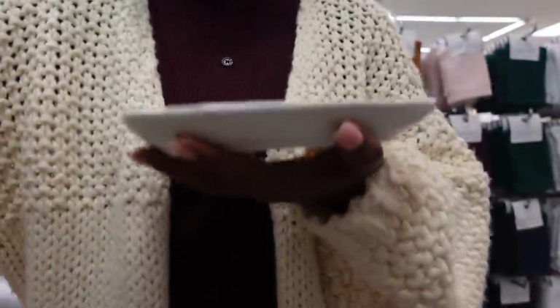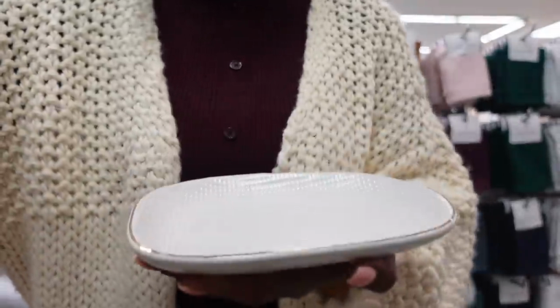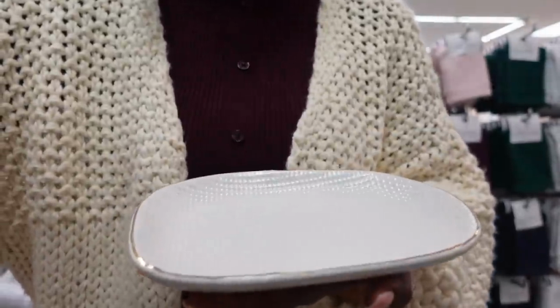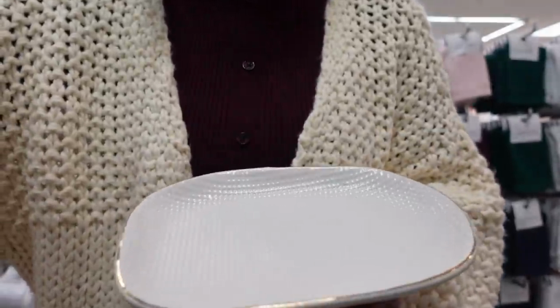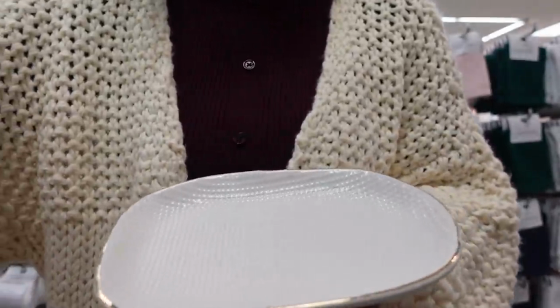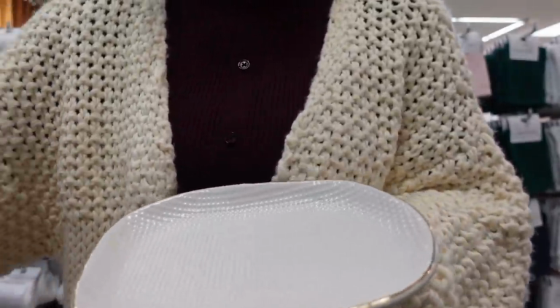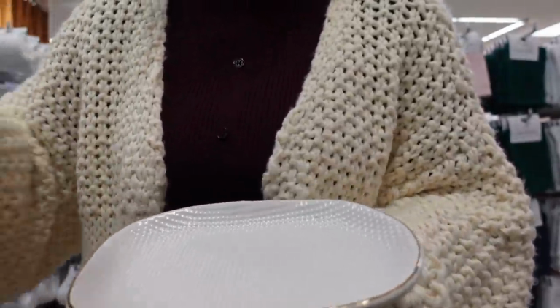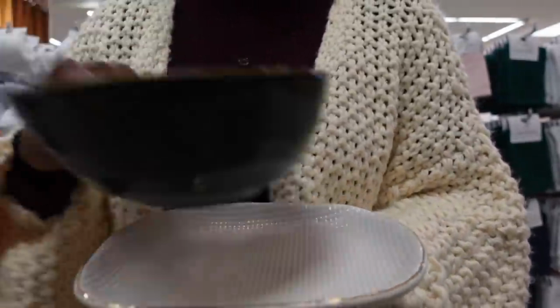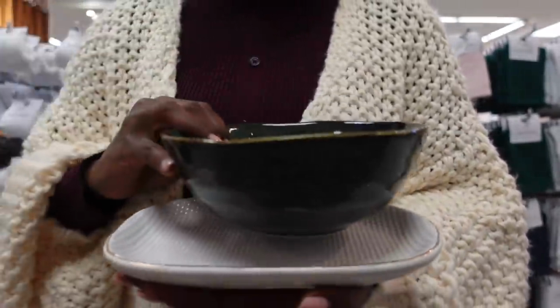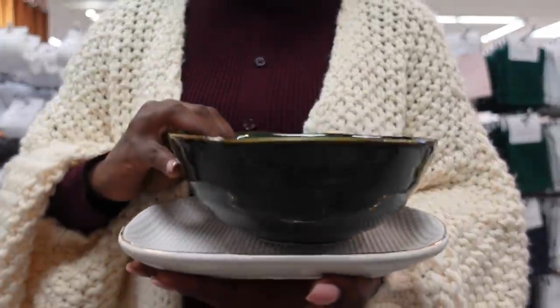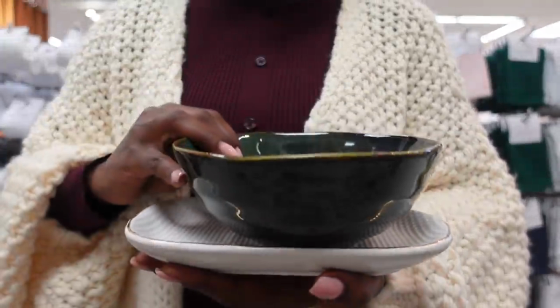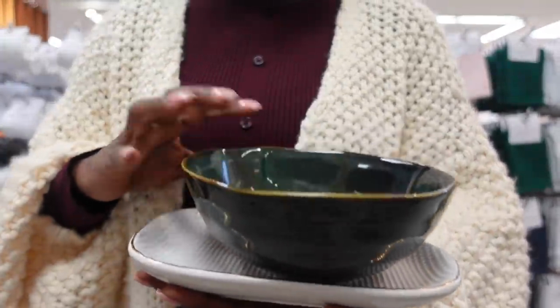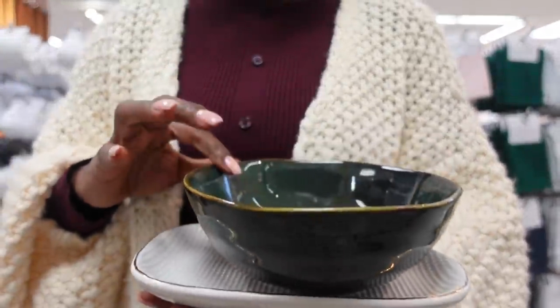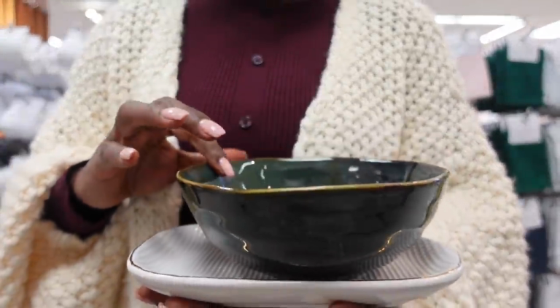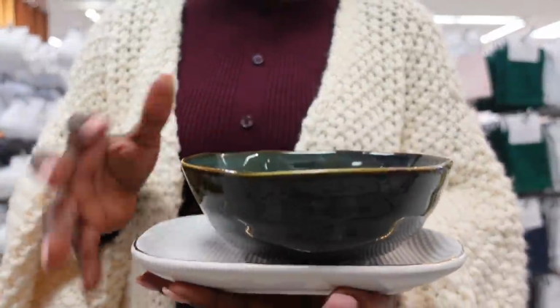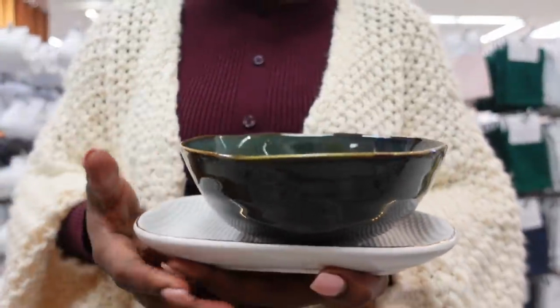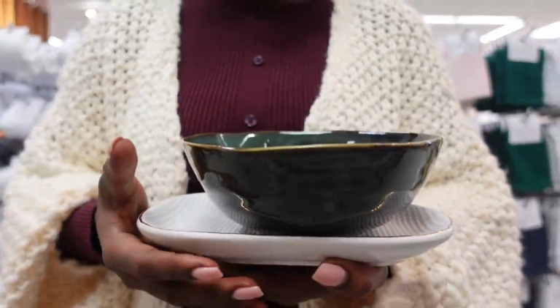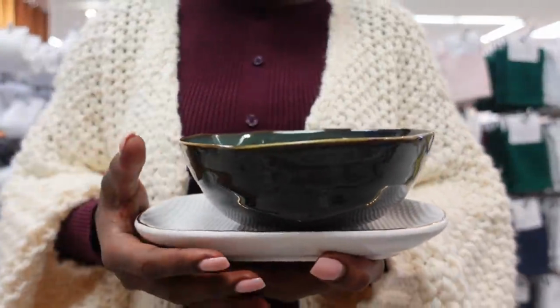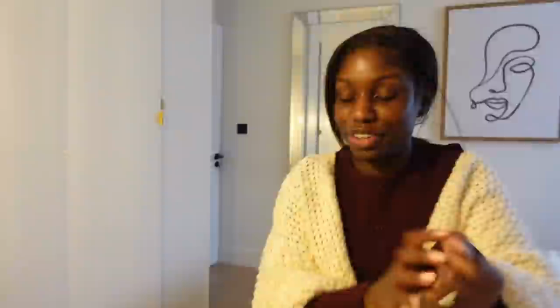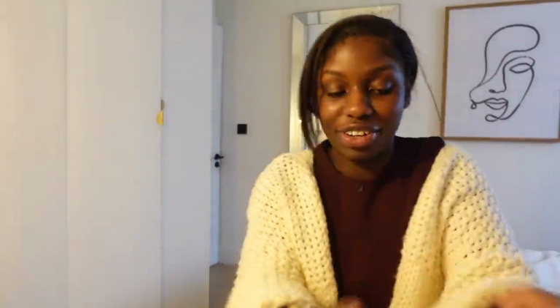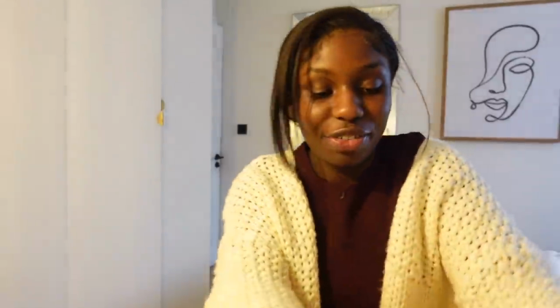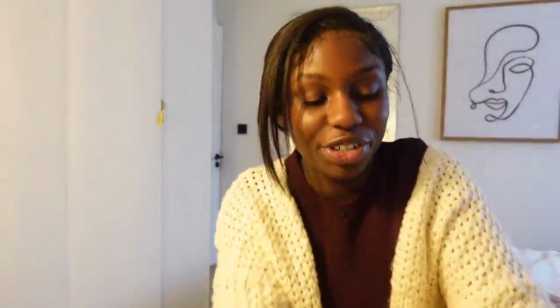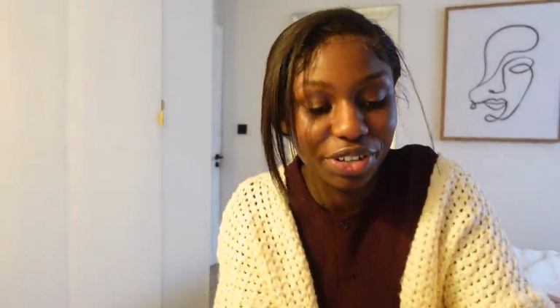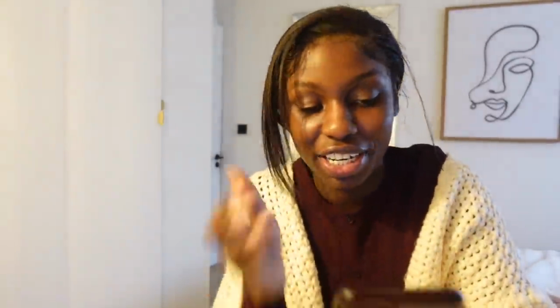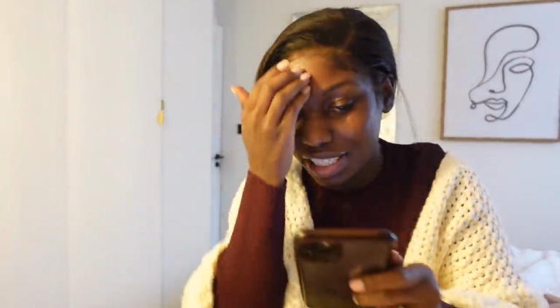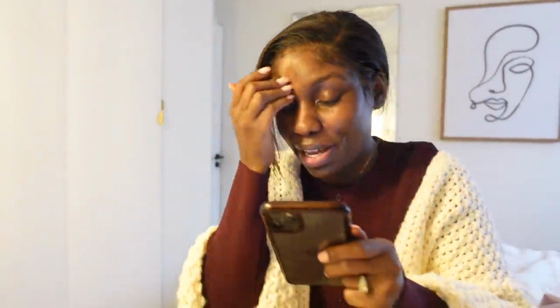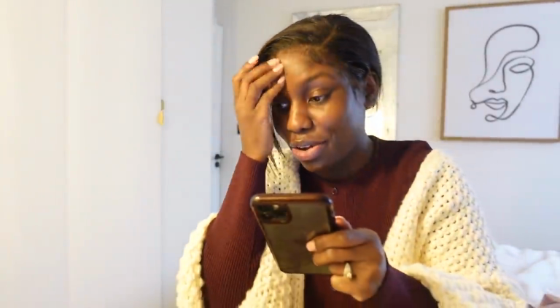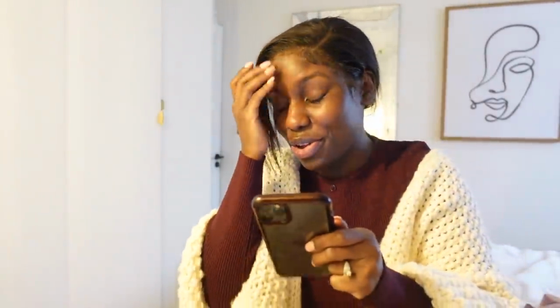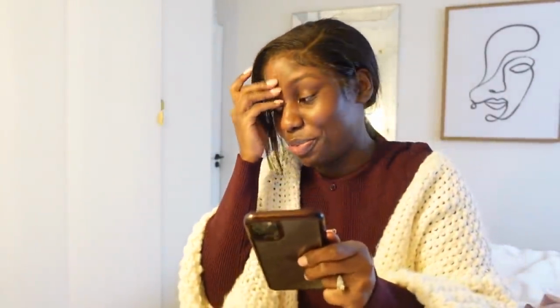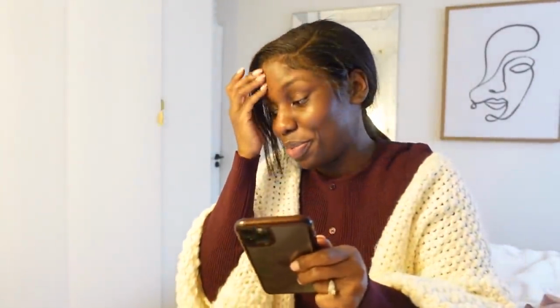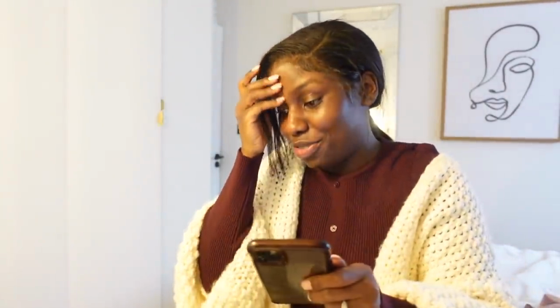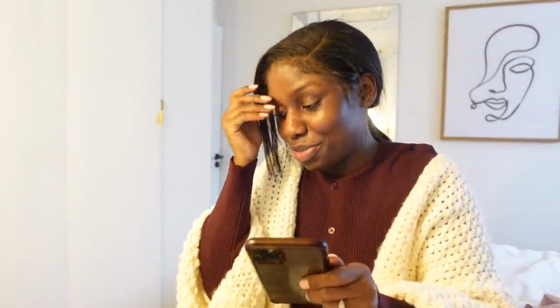I also saw this — I think it's so cute, I love the irregular shape of it again. I've decided I'm definitely getting this as well.